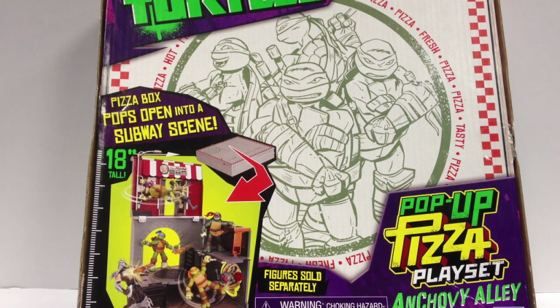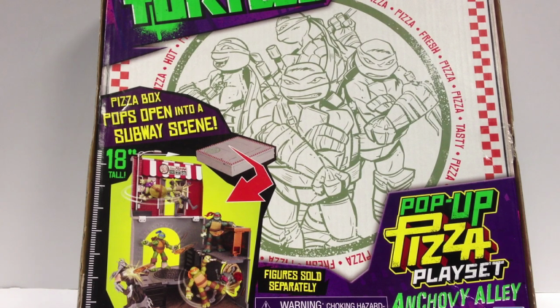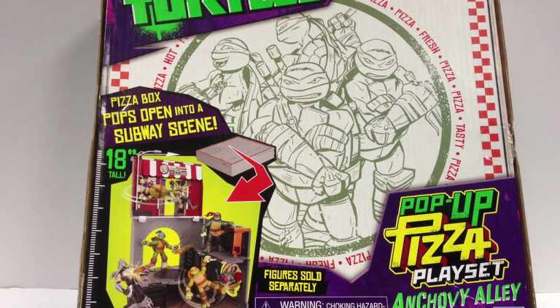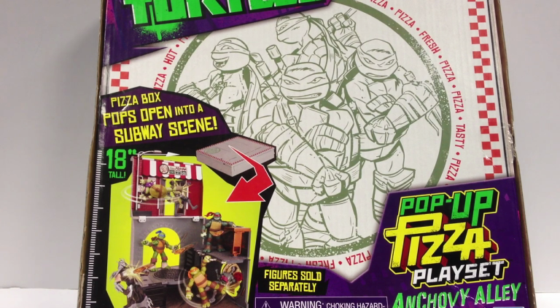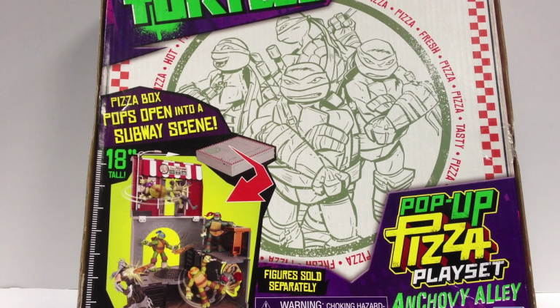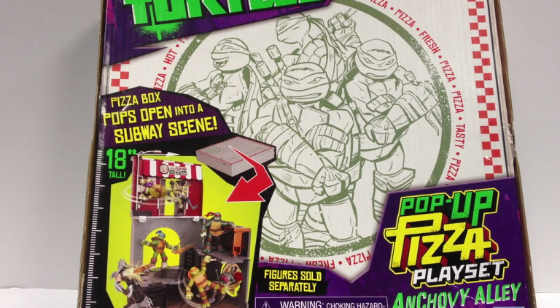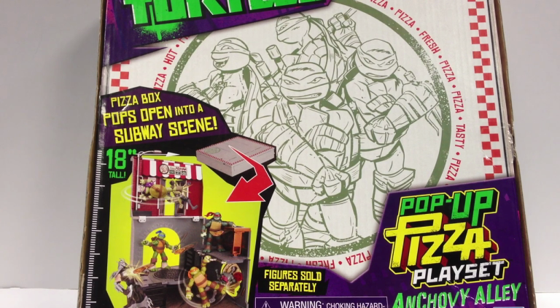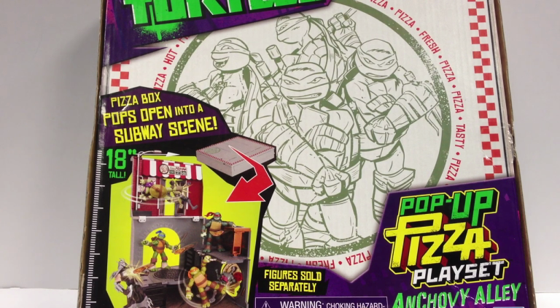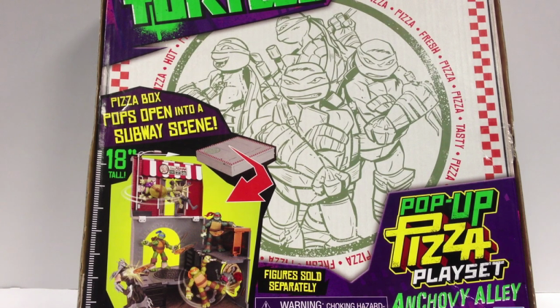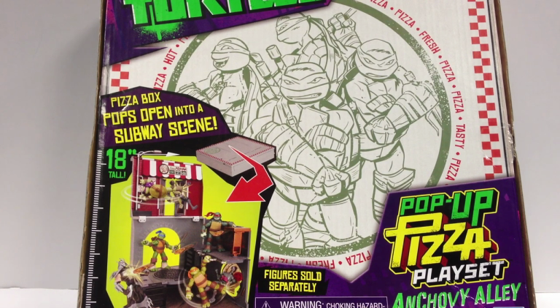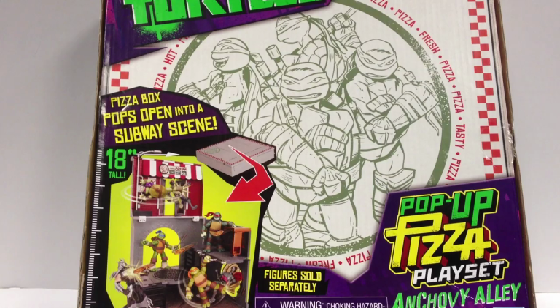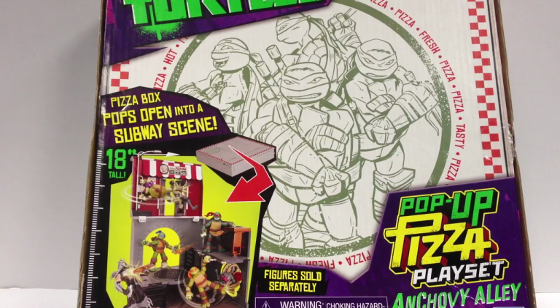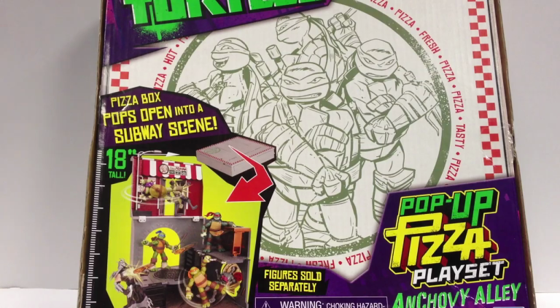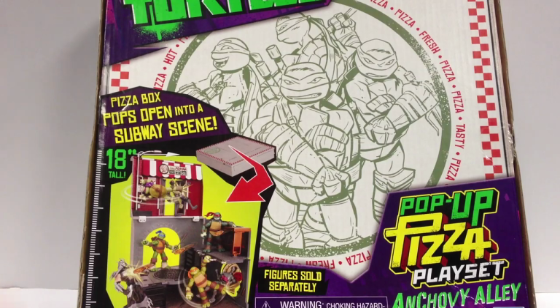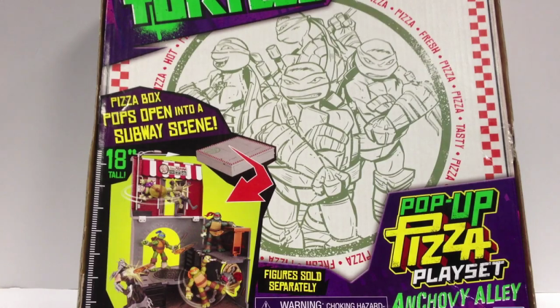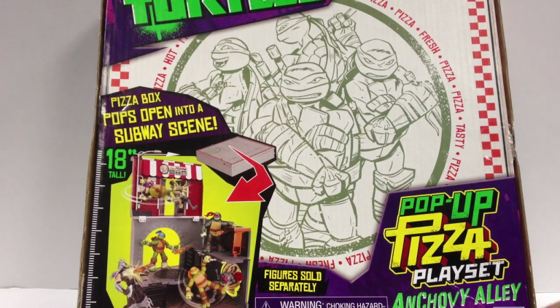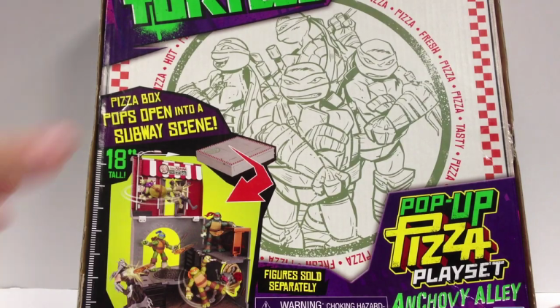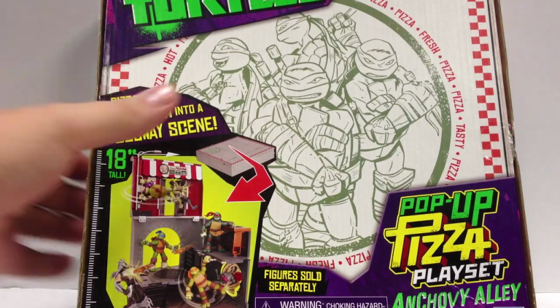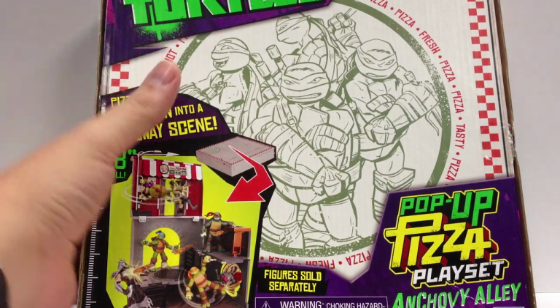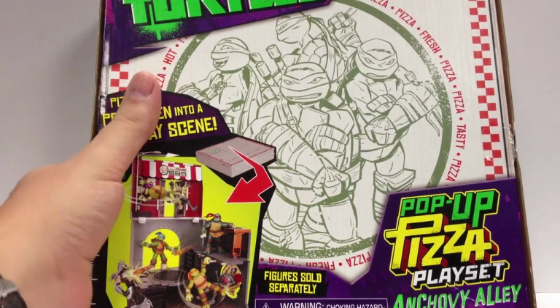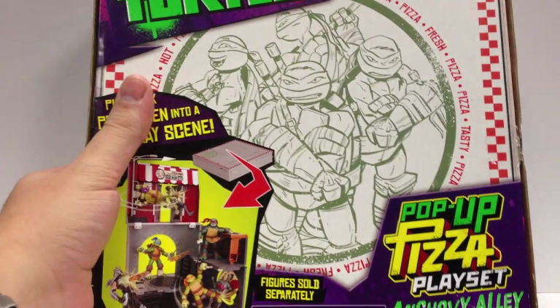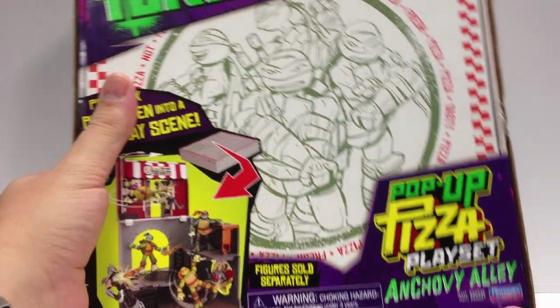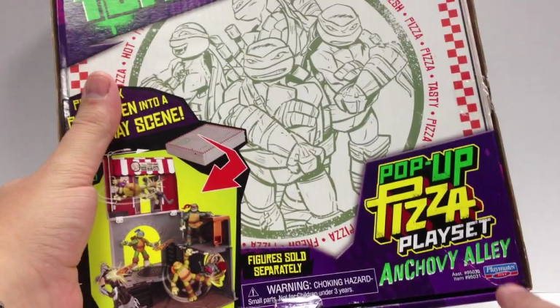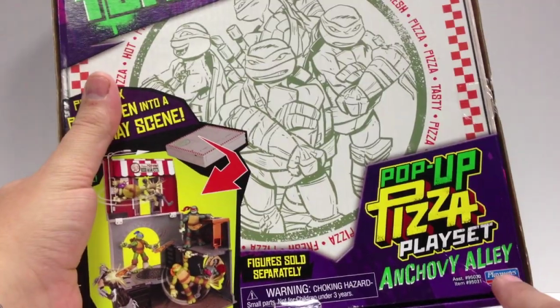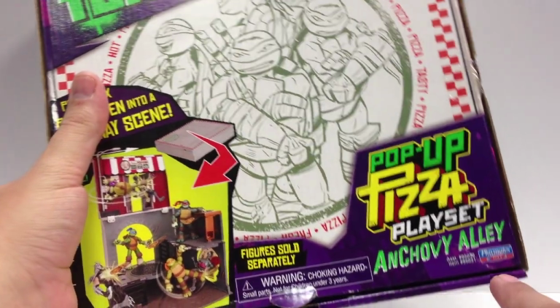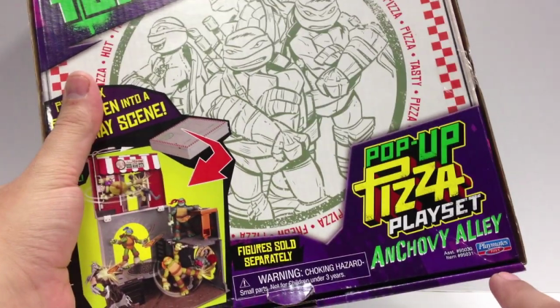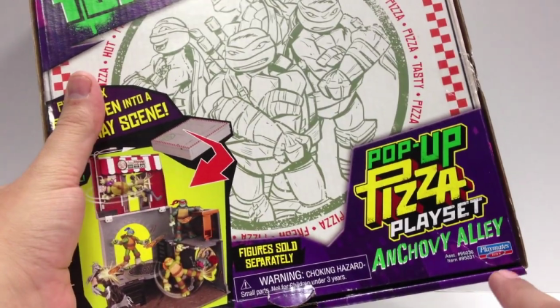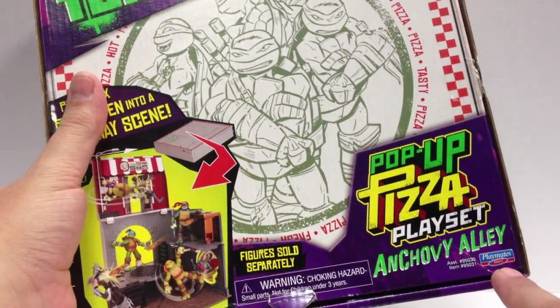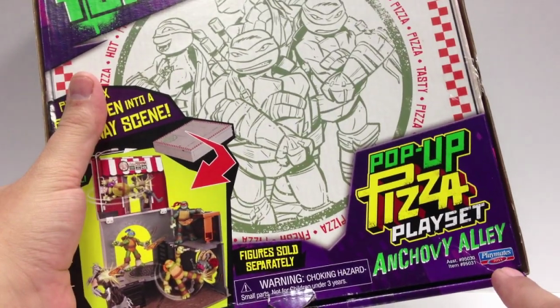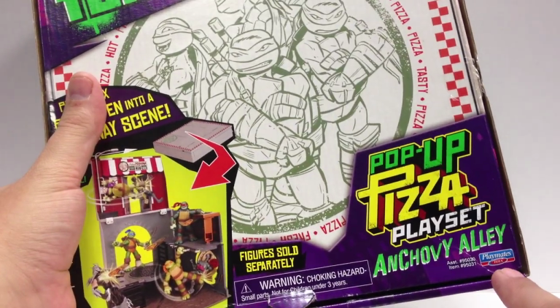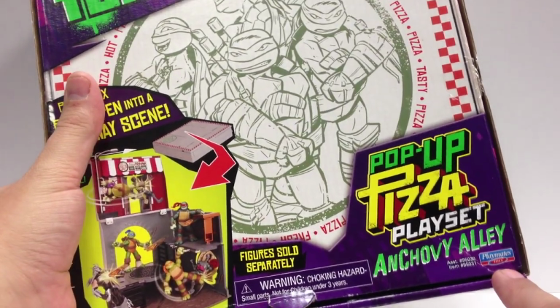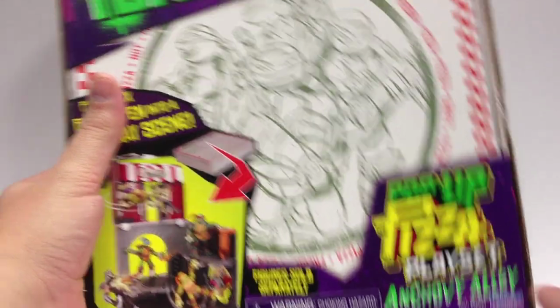I'm sick, can you tell? It's from Playmates, according to this teeny little logo in the corner.